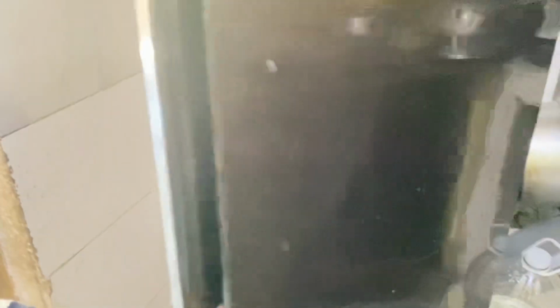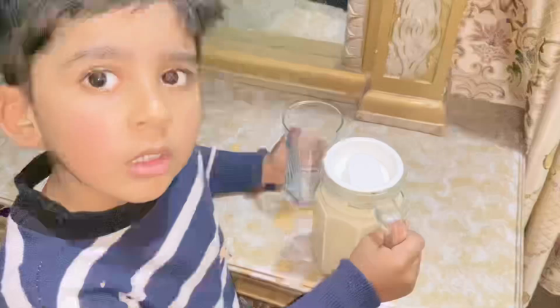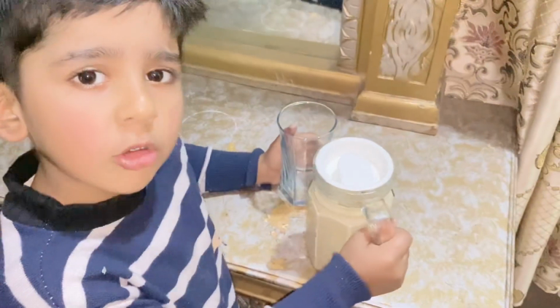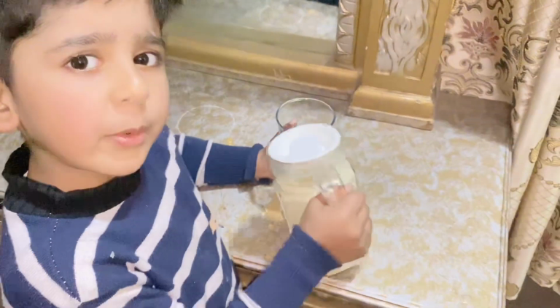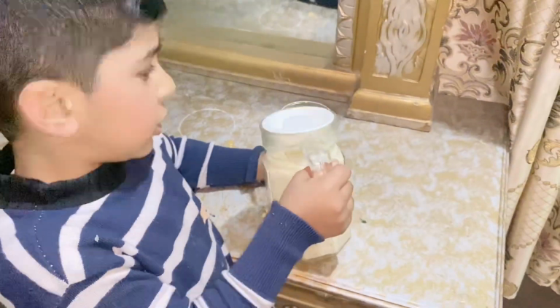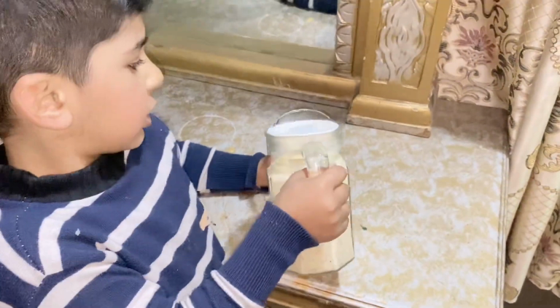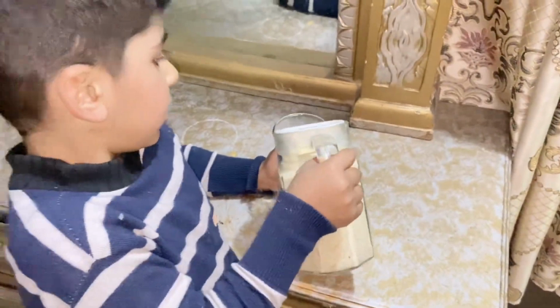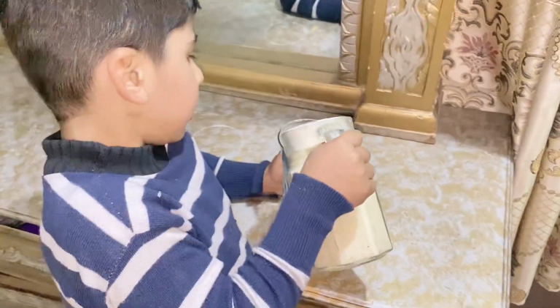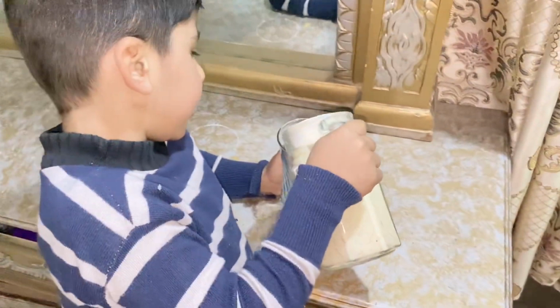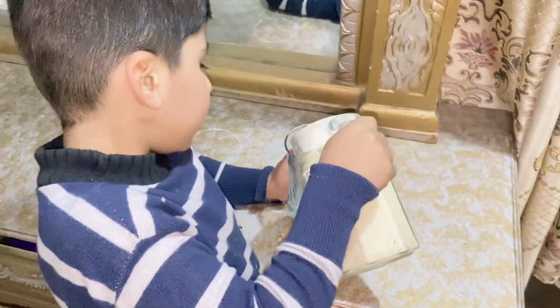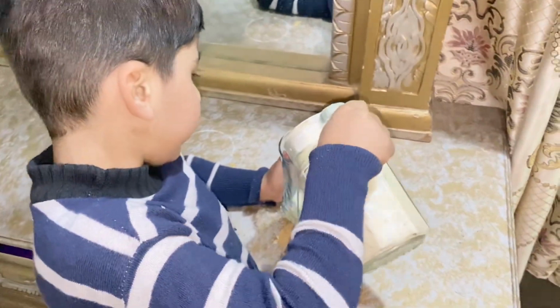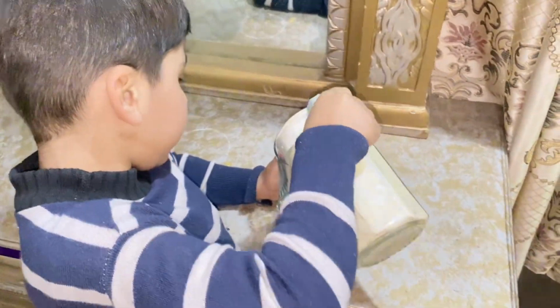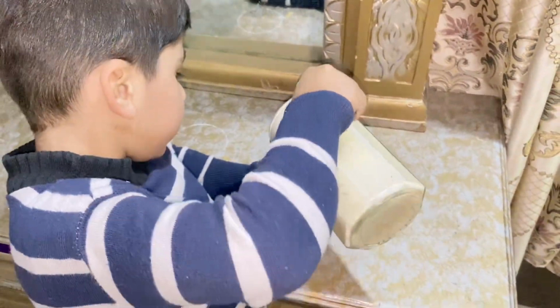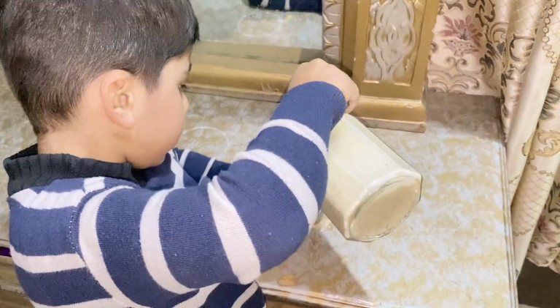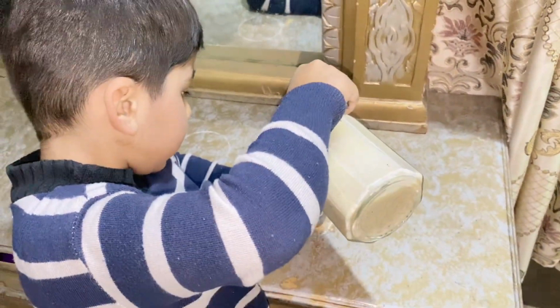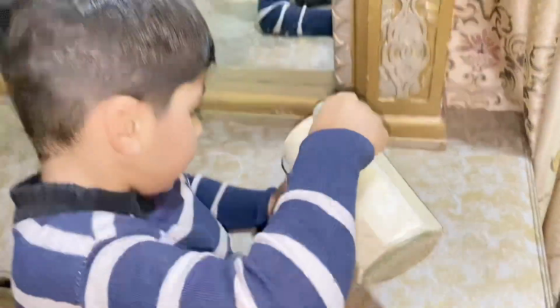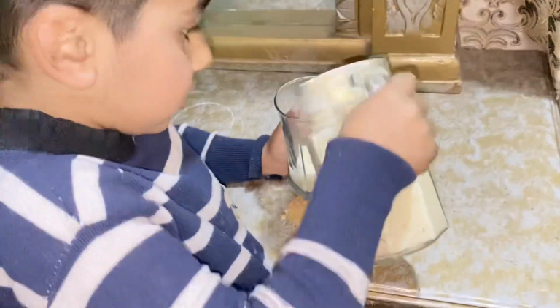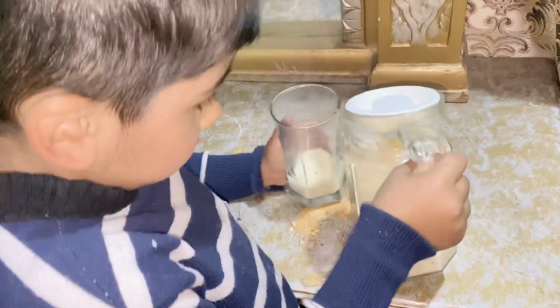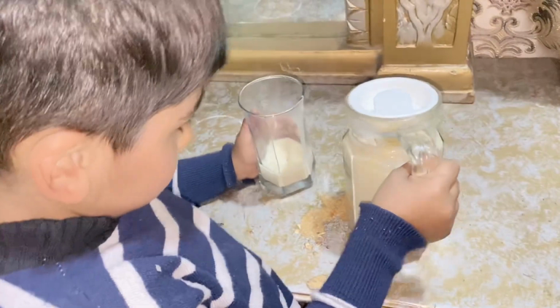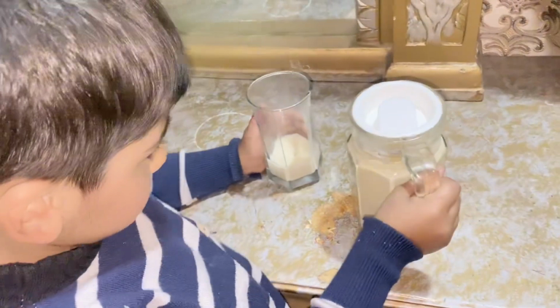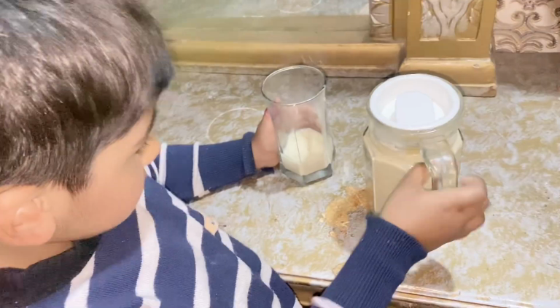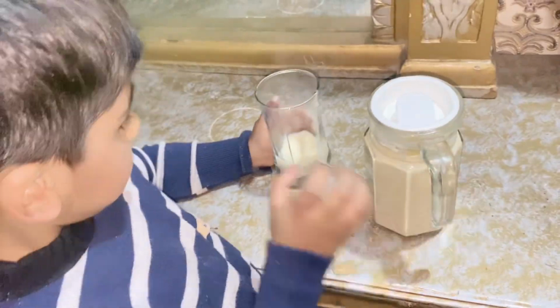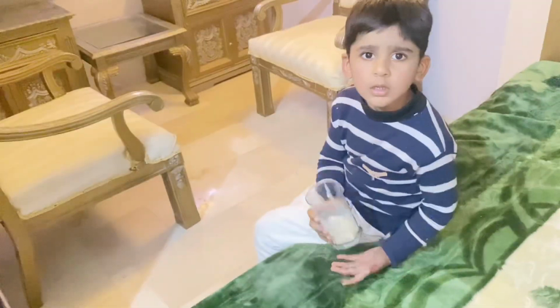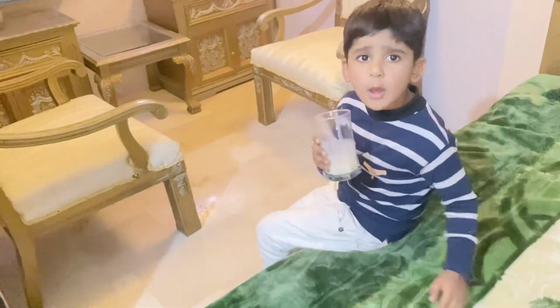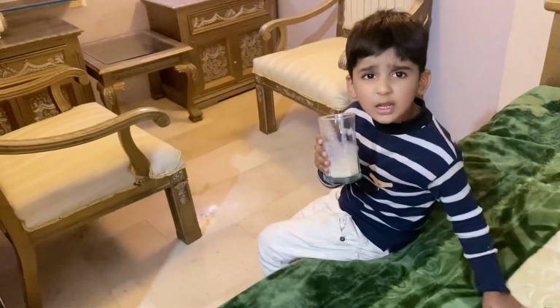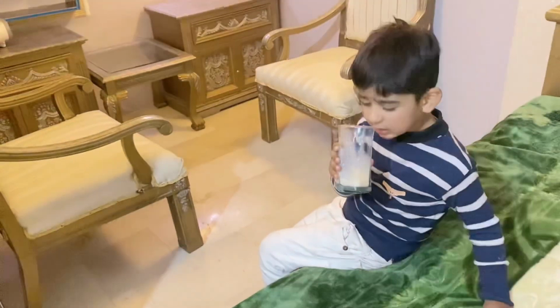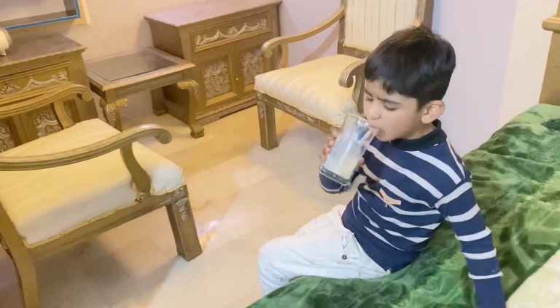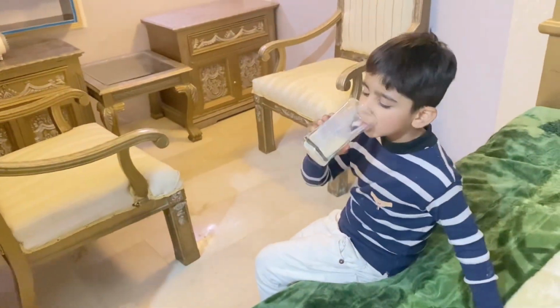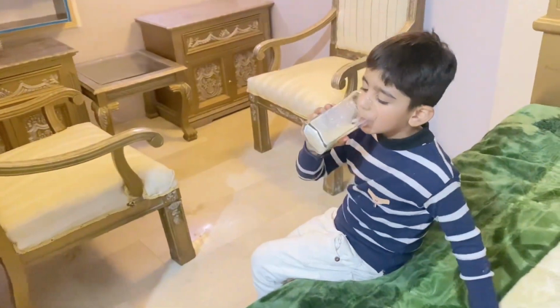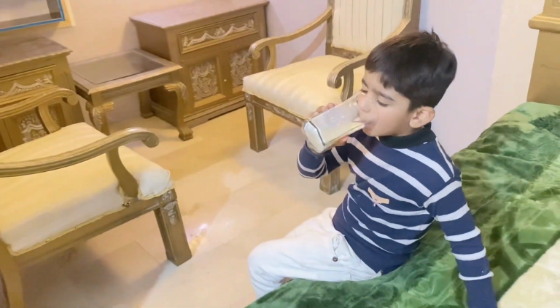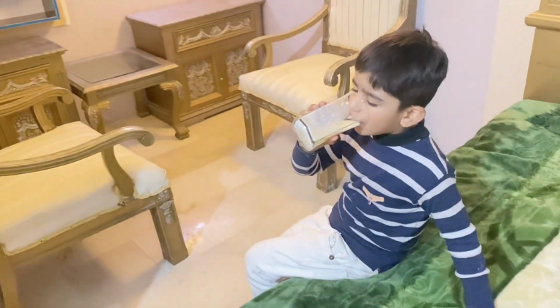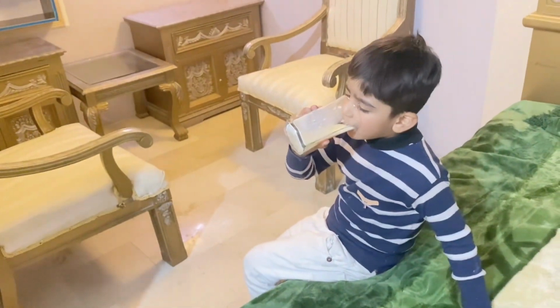Hey guys, my fruit is full of sugar, and I'm going to taste it. Mmm, yummy!